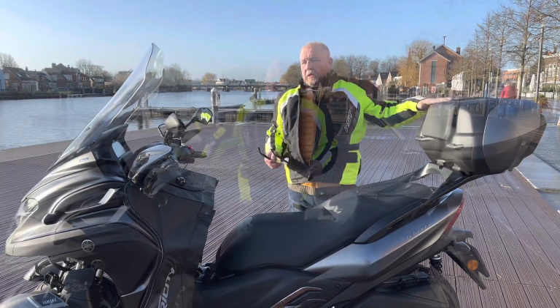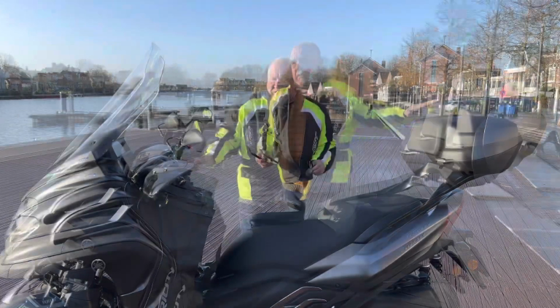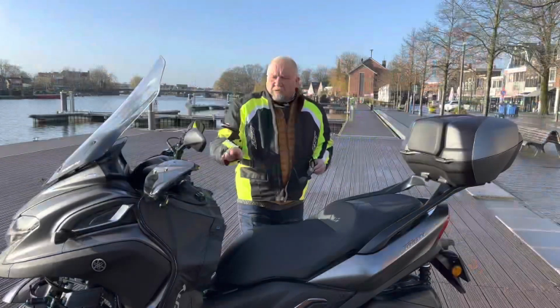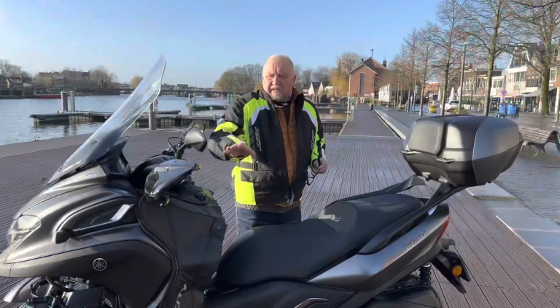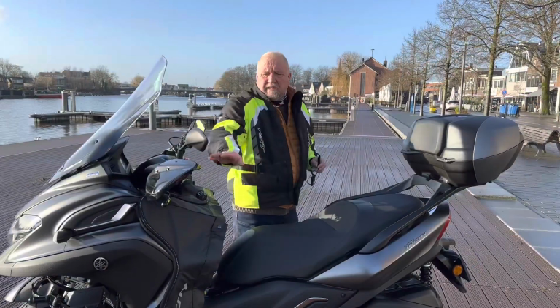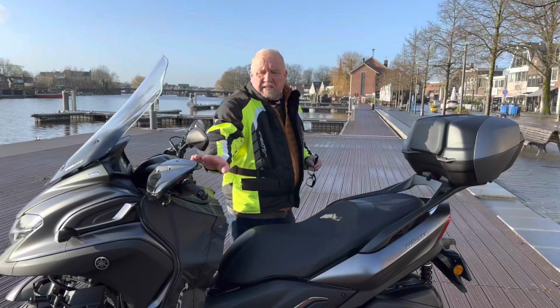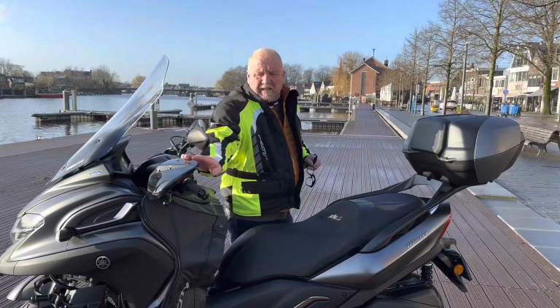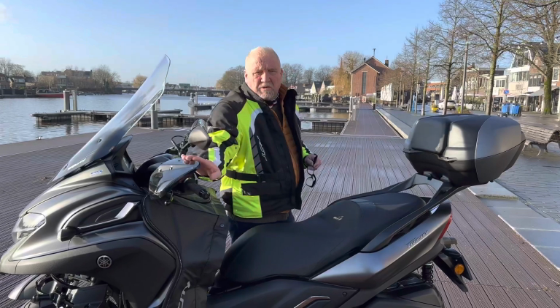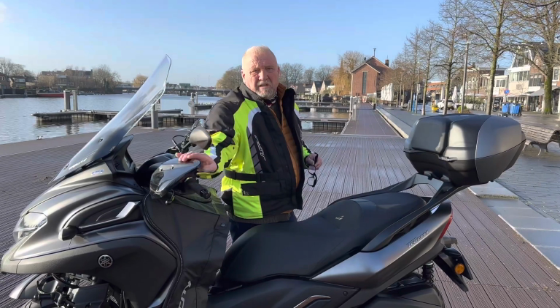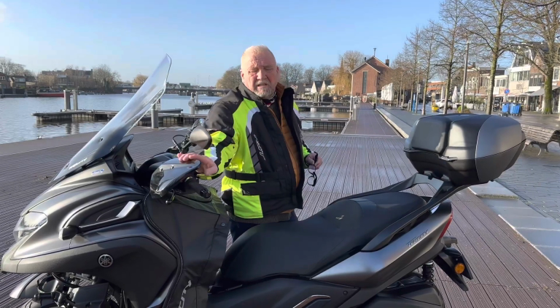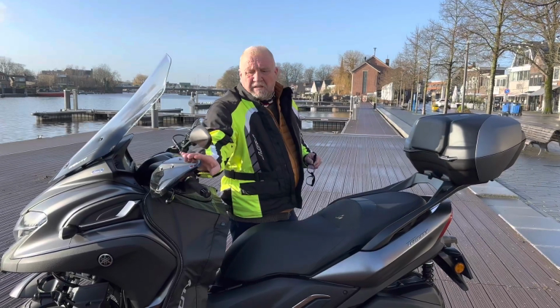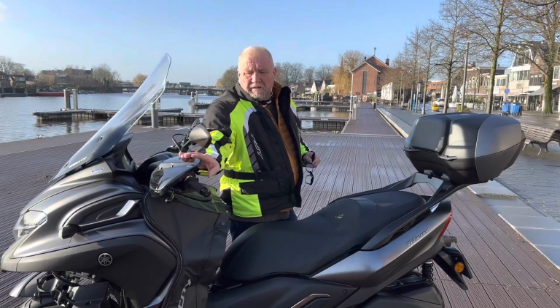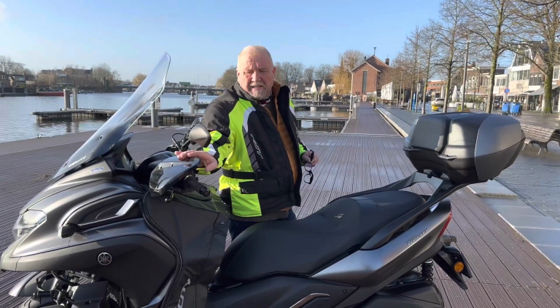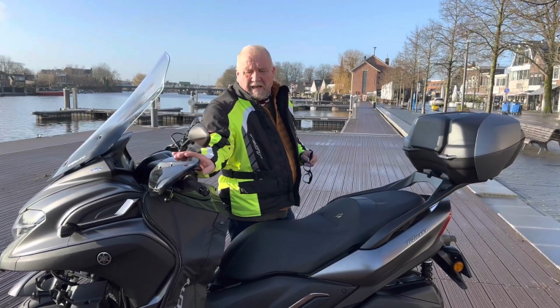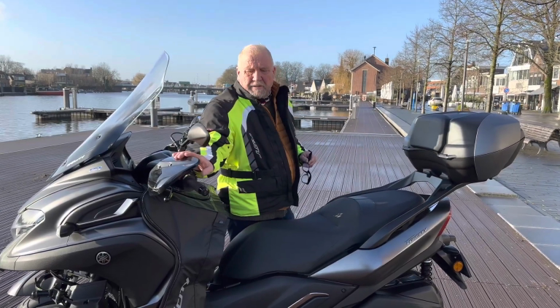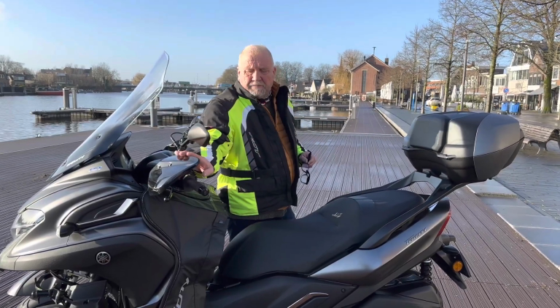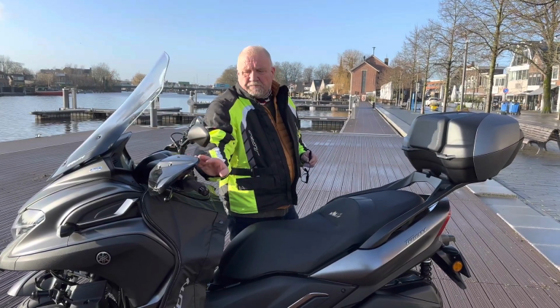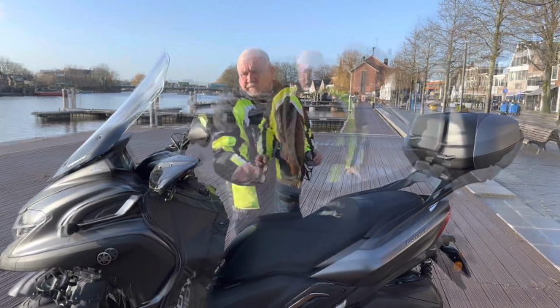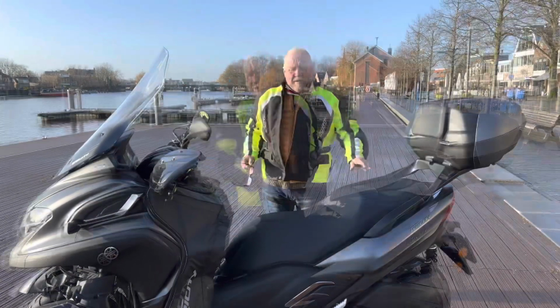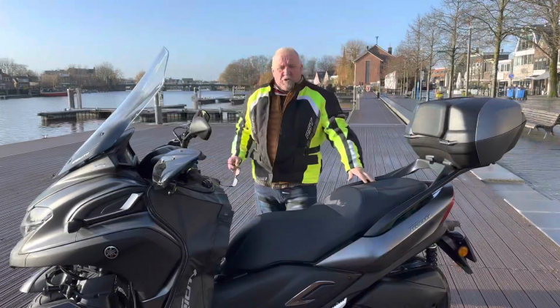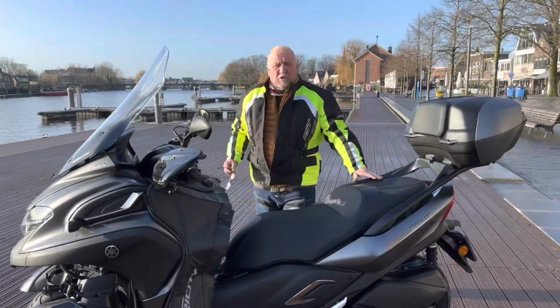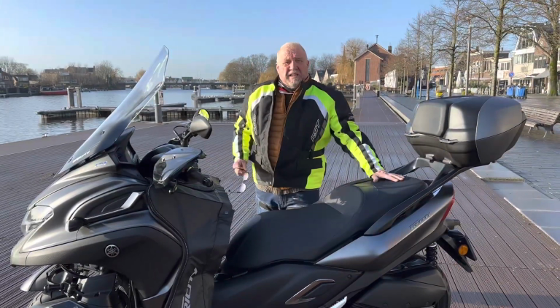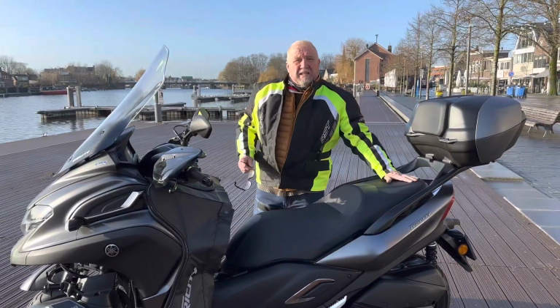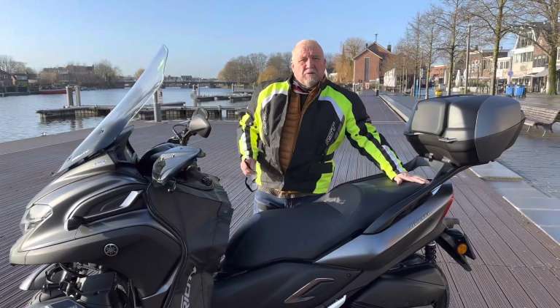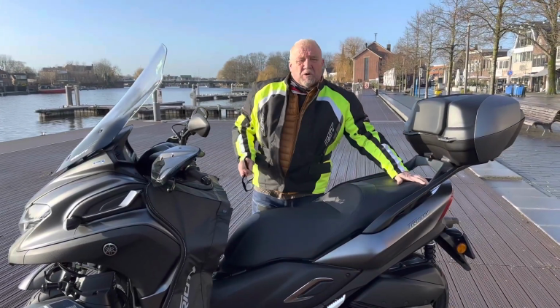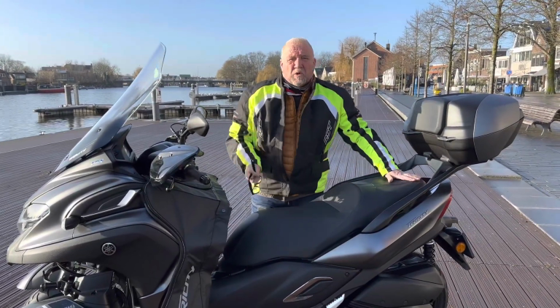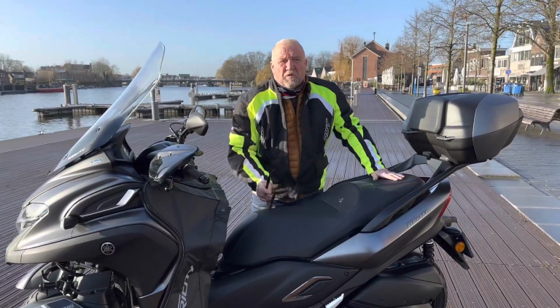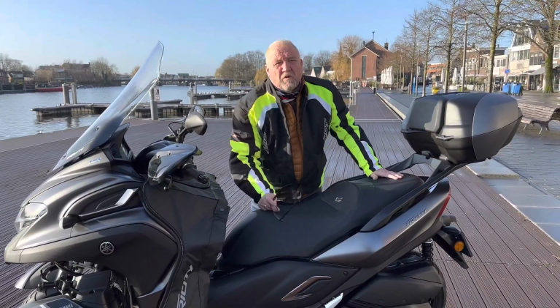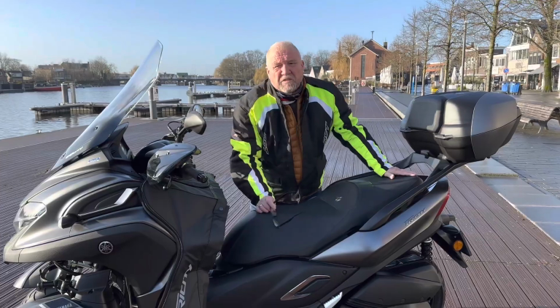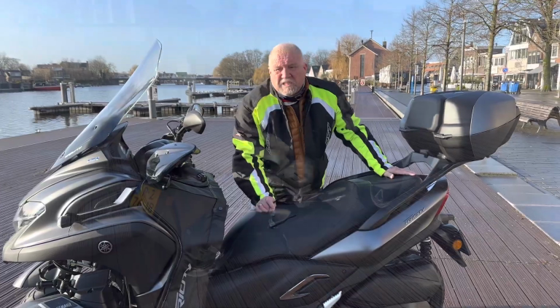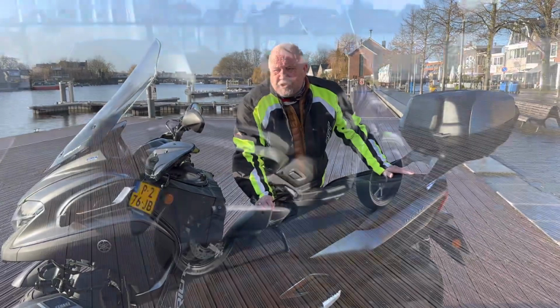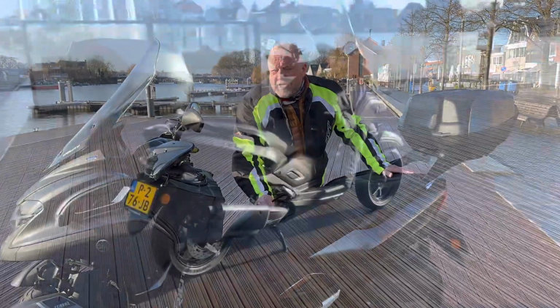We've also had these hand caps added as well. We've kept the stock seat — we're not going to go for a comfort seat just yet.